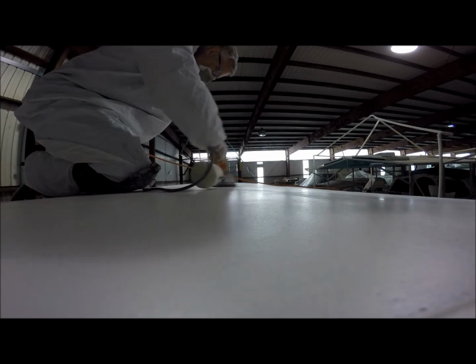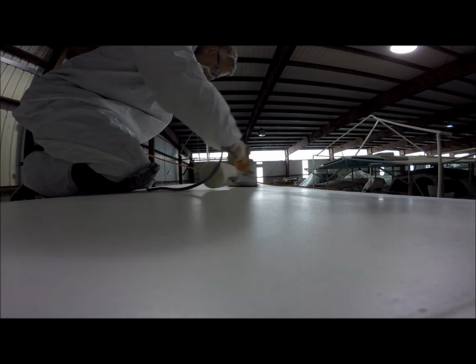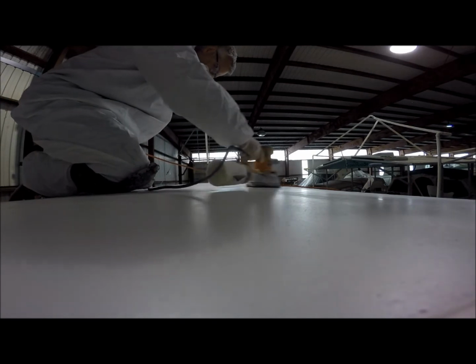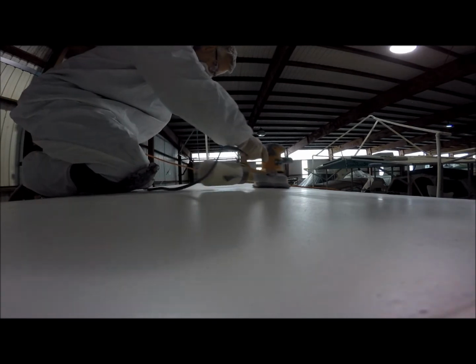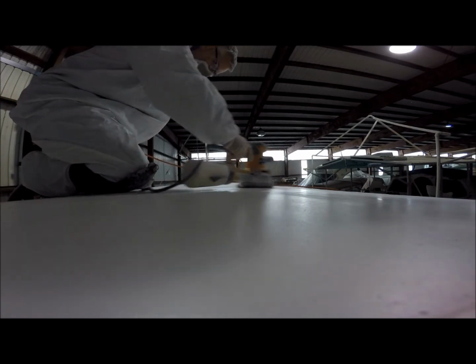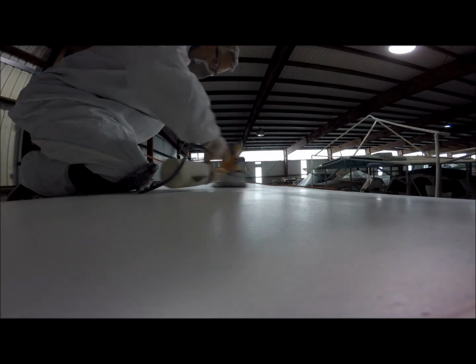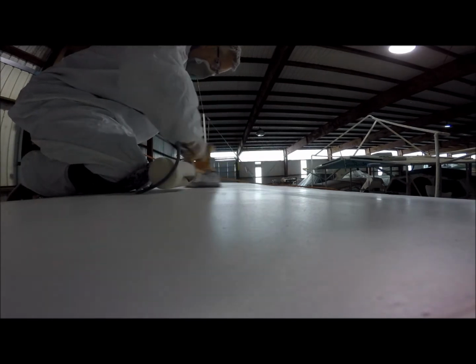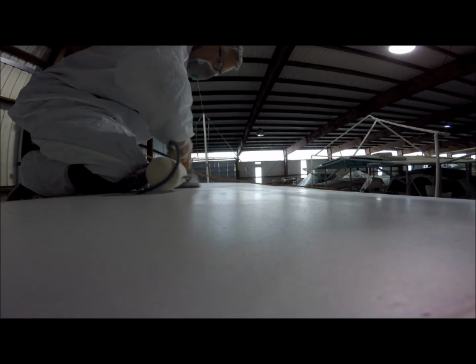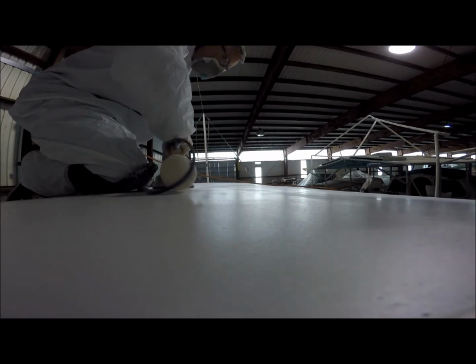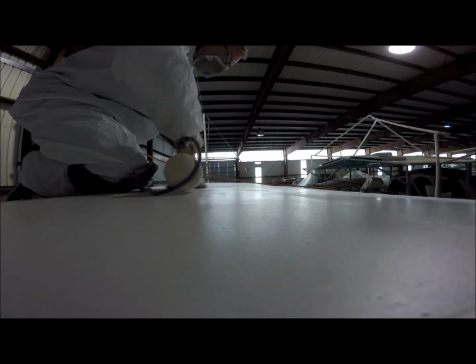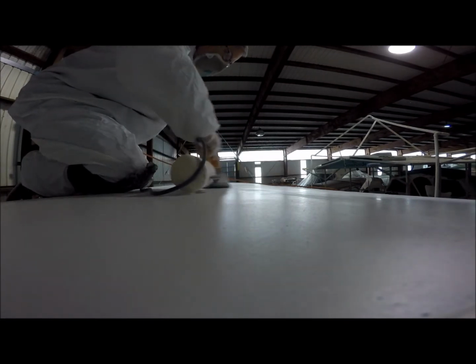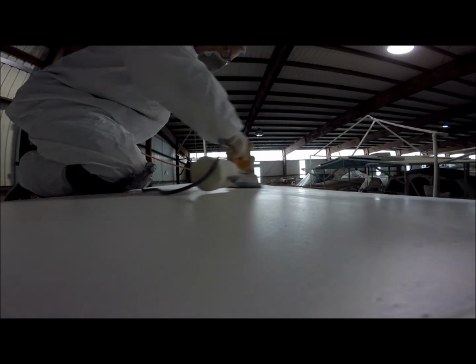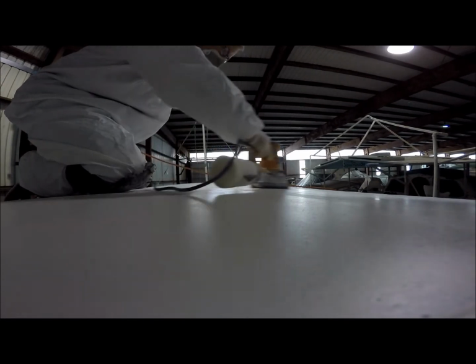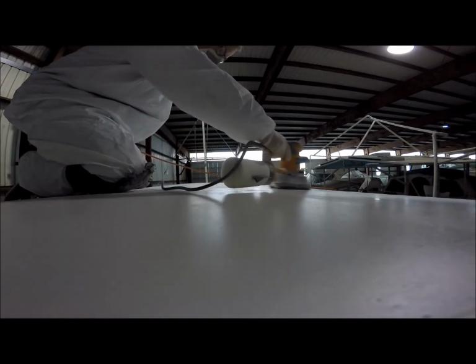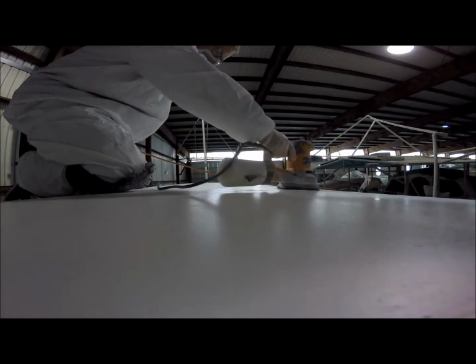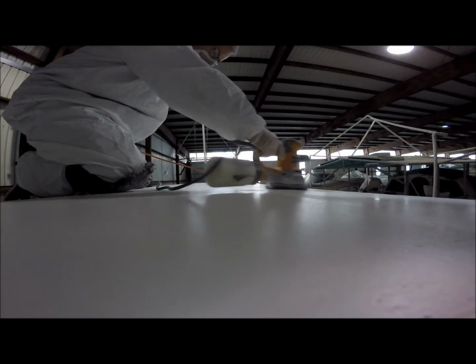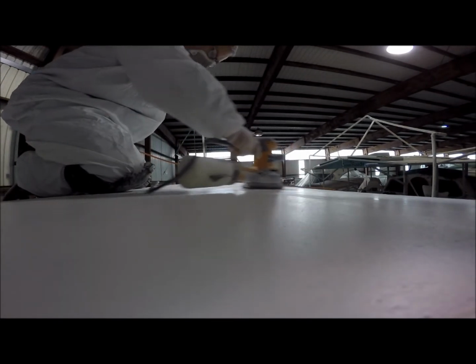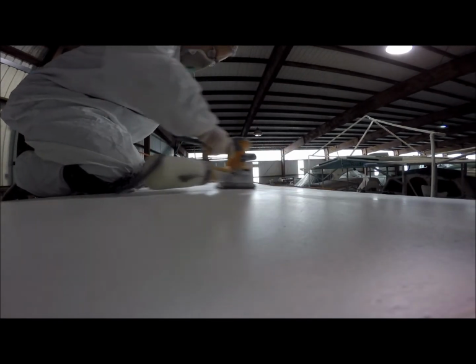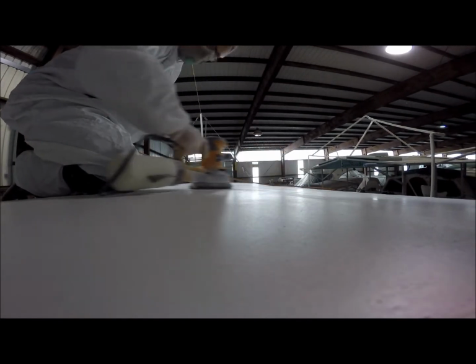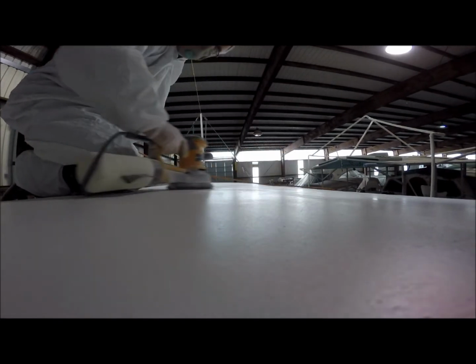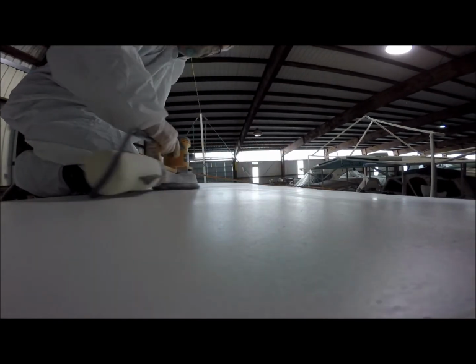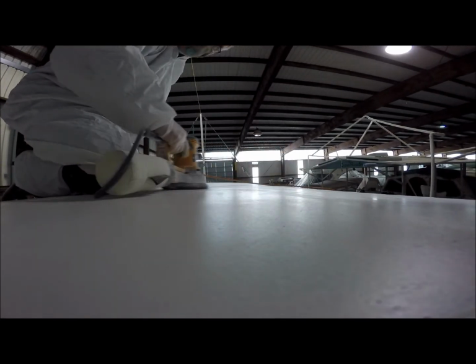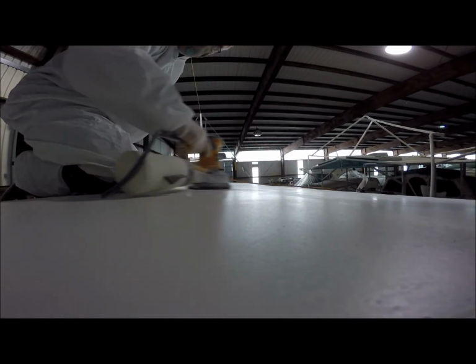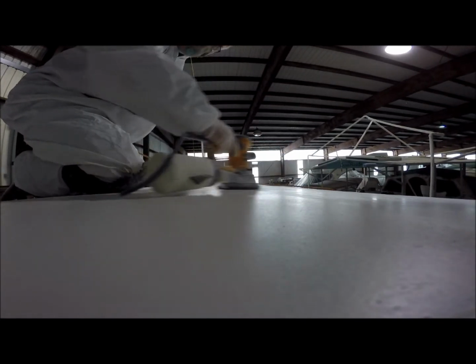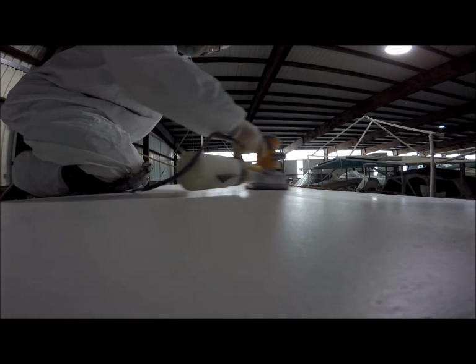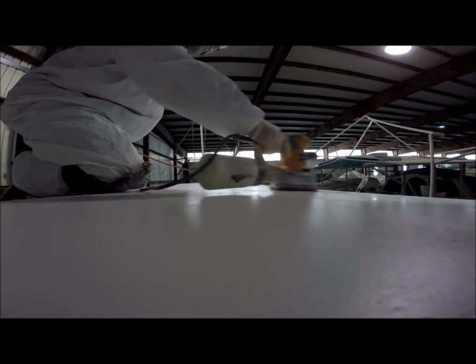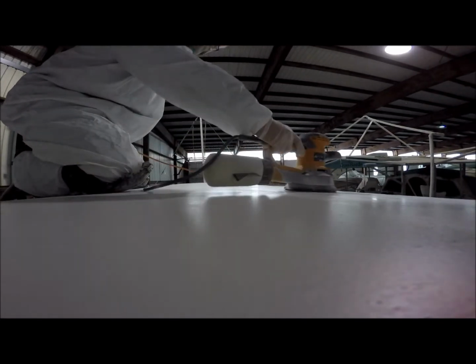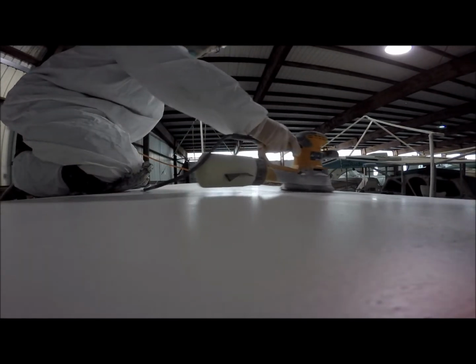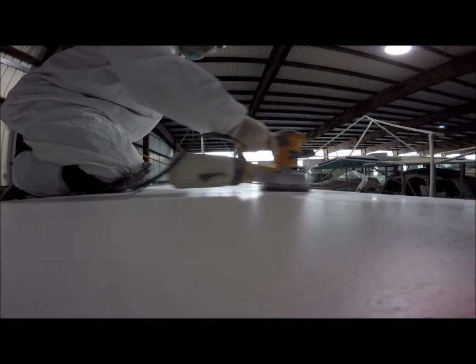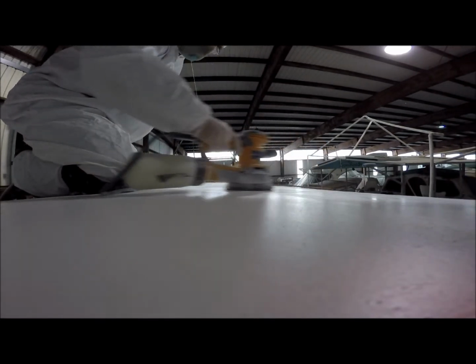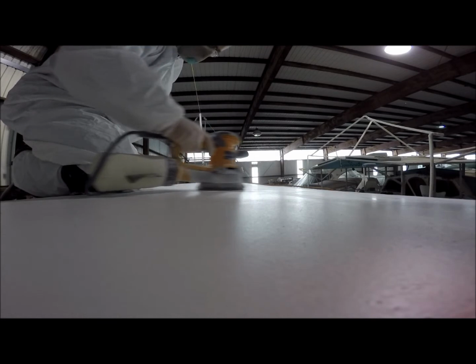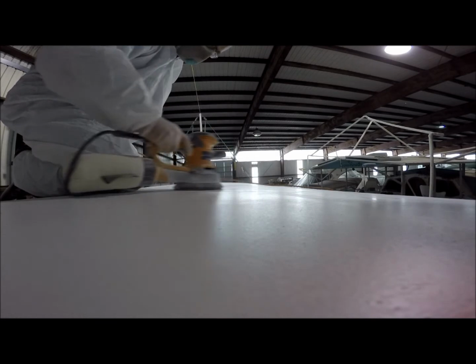So in the next update, I should be able to show you a brand new painted deck surface.